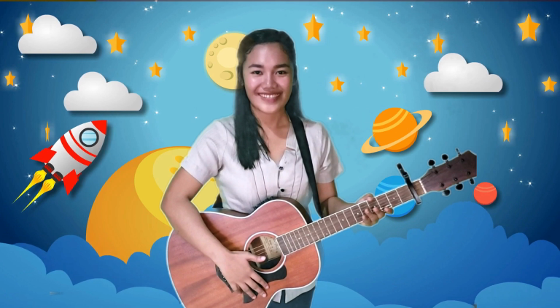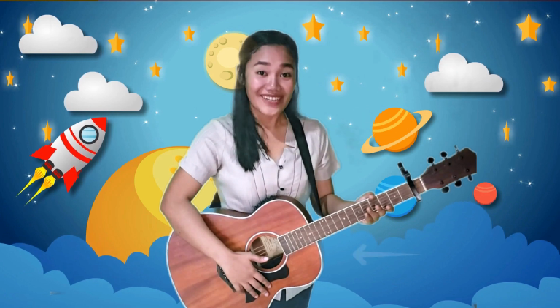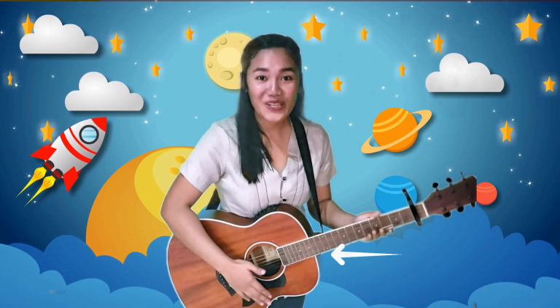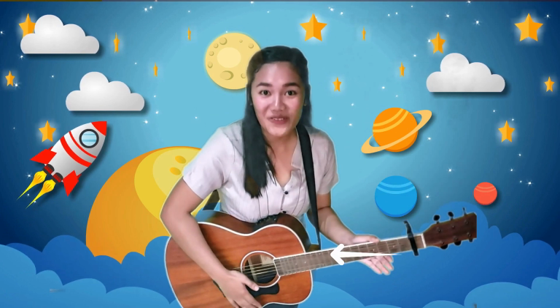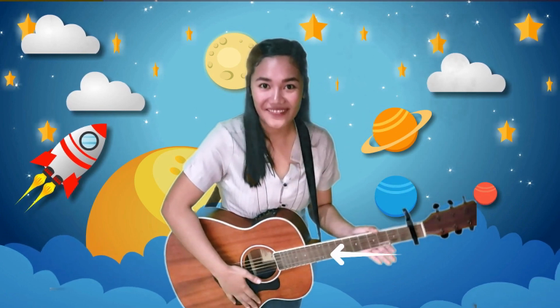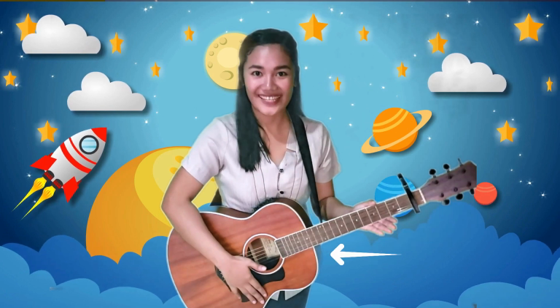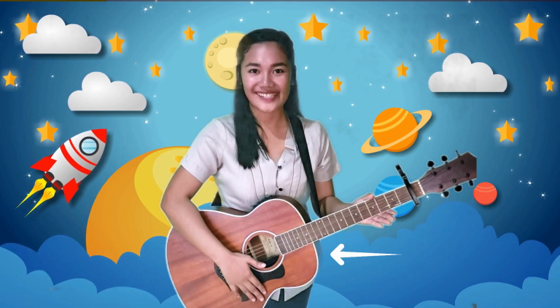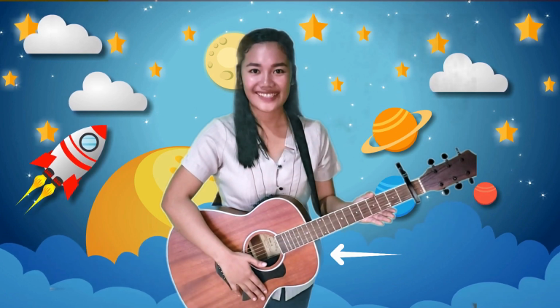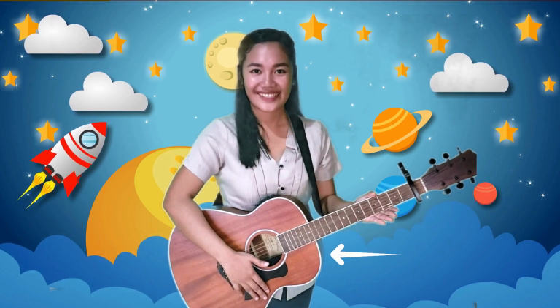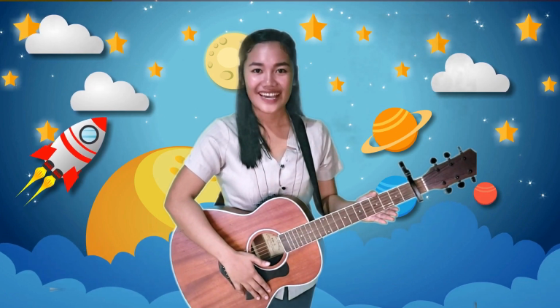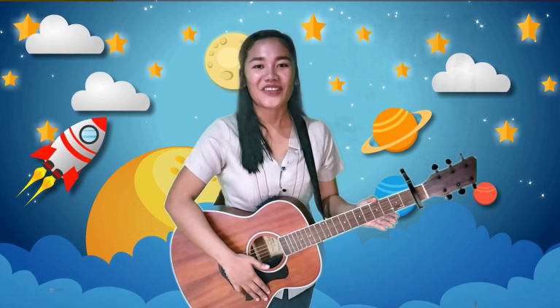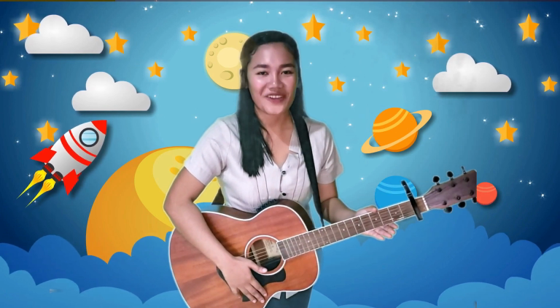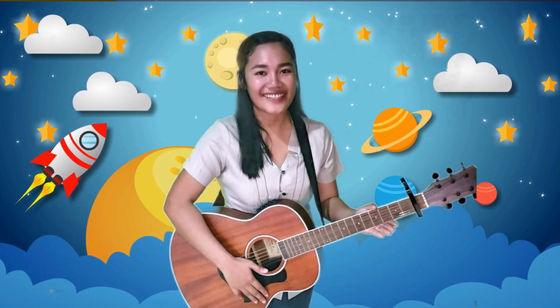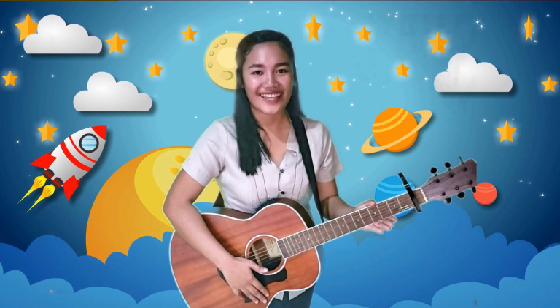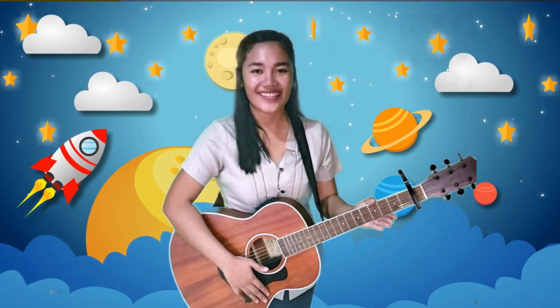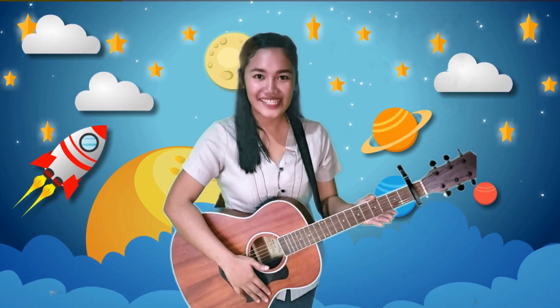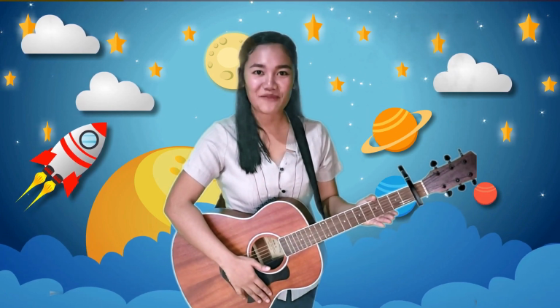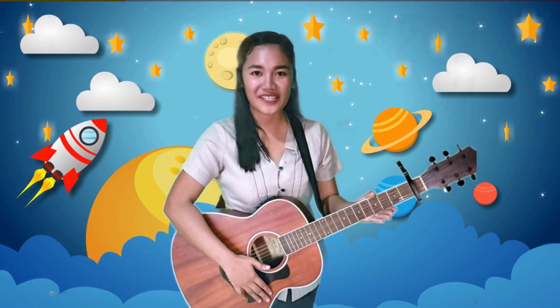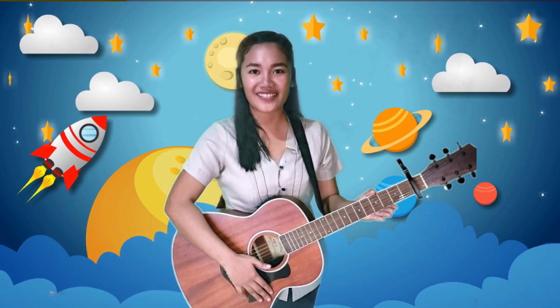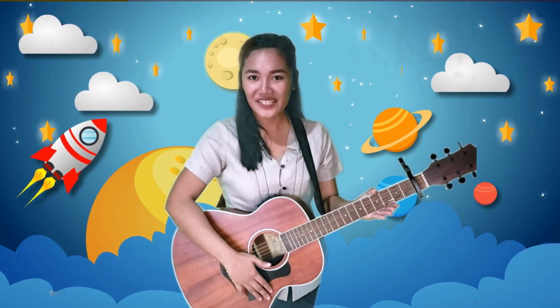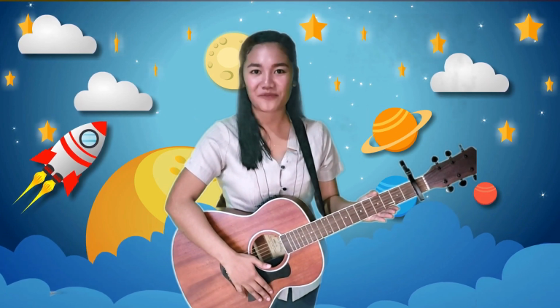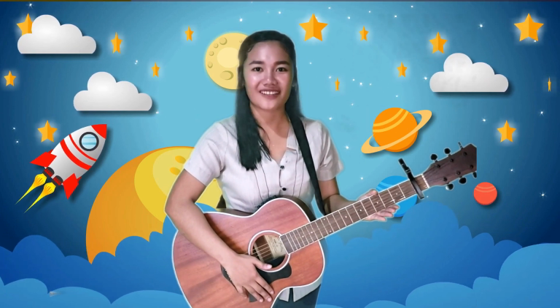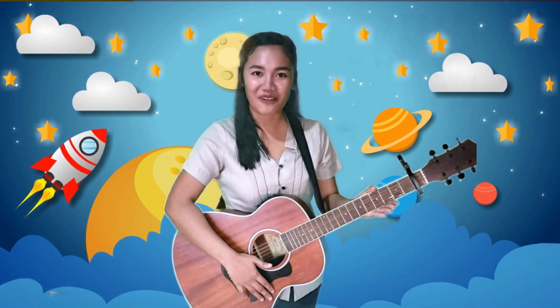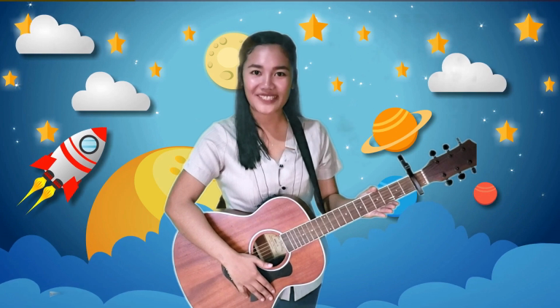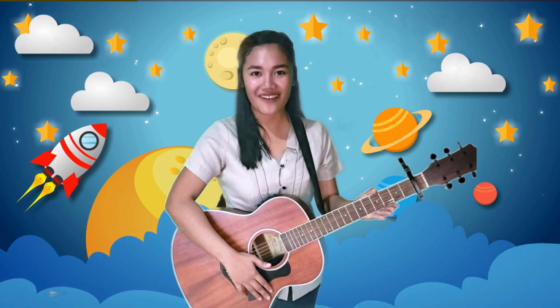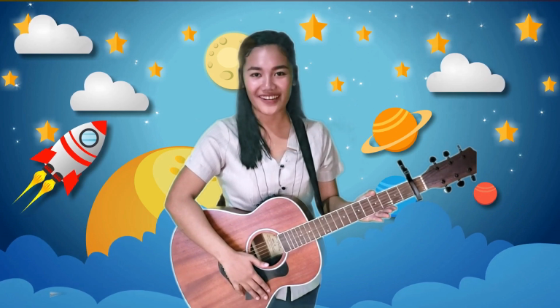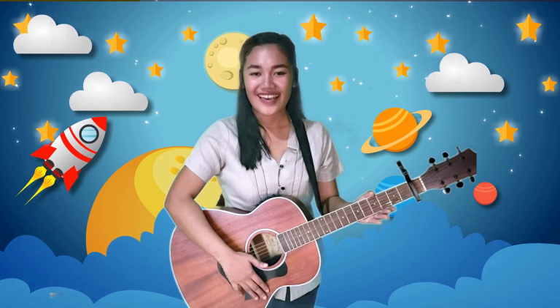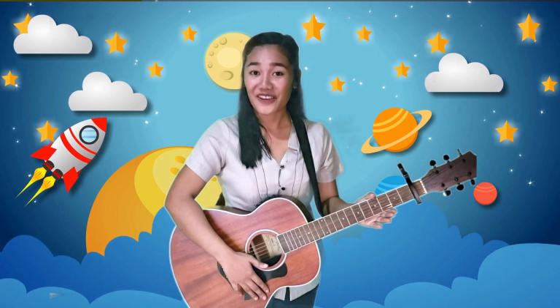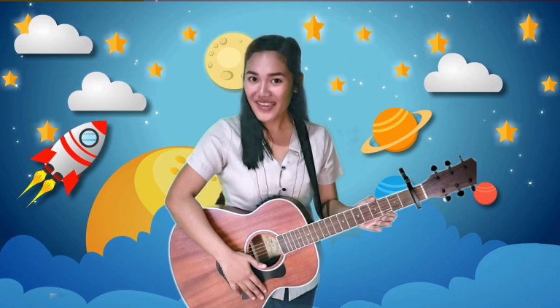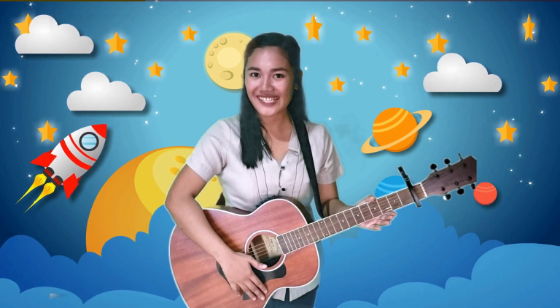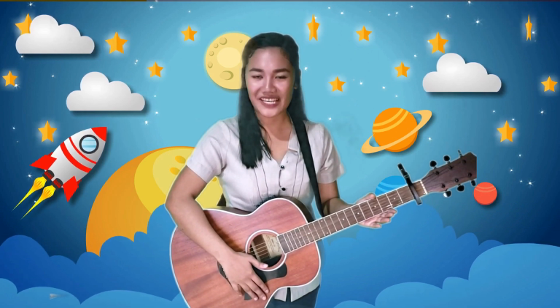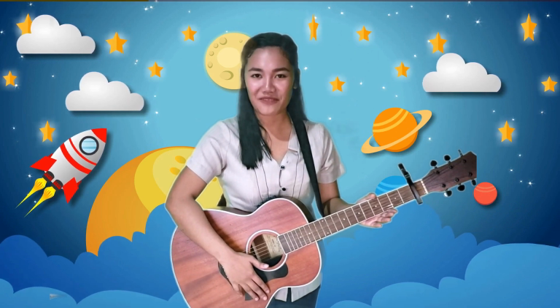Do you know what this is? You're right! This is a musical instrument called guitar. Are you ready to sing with me?